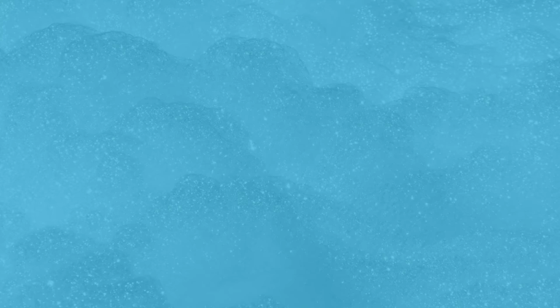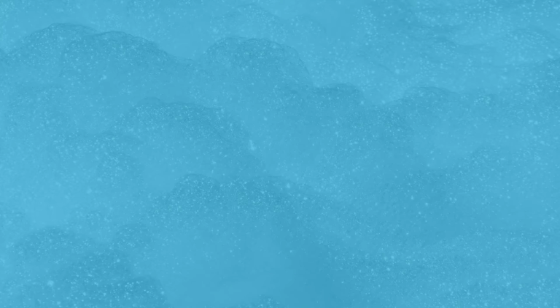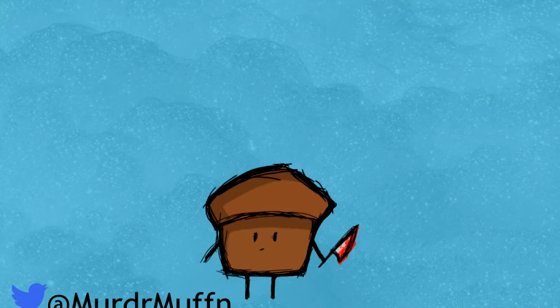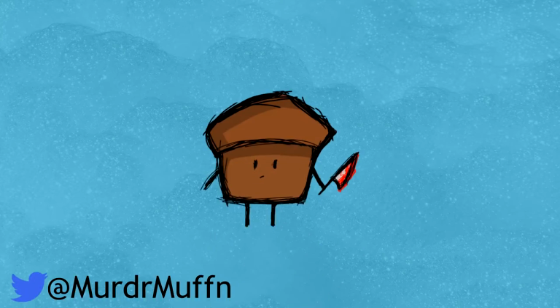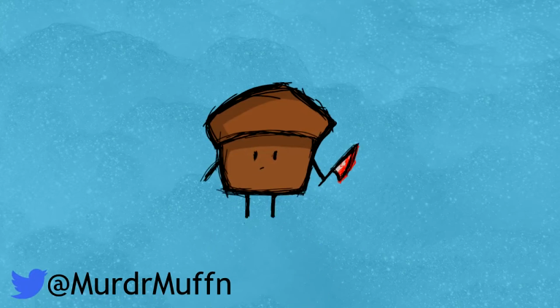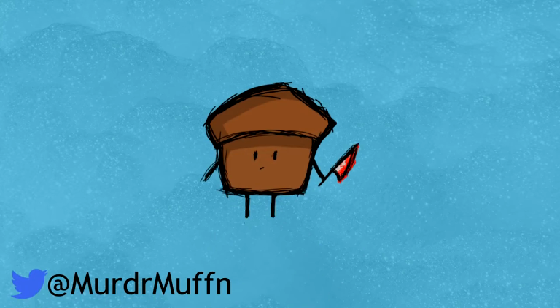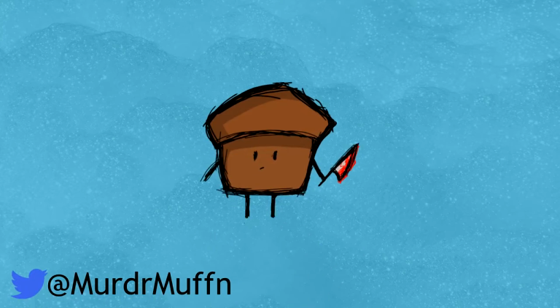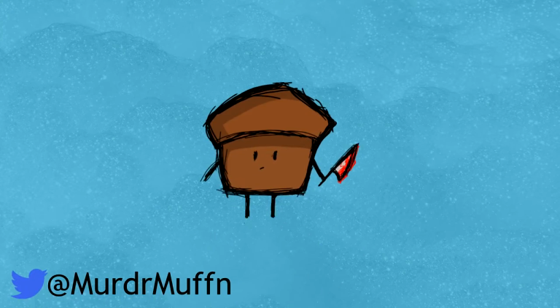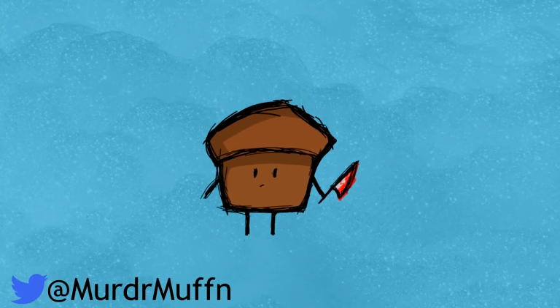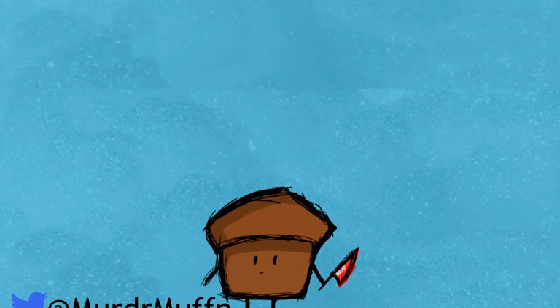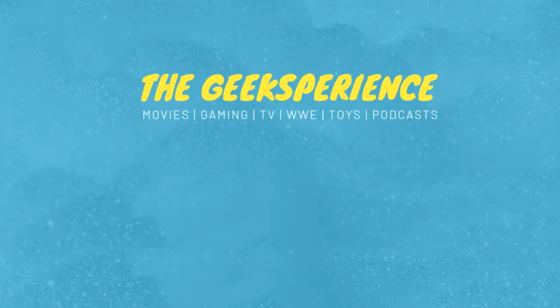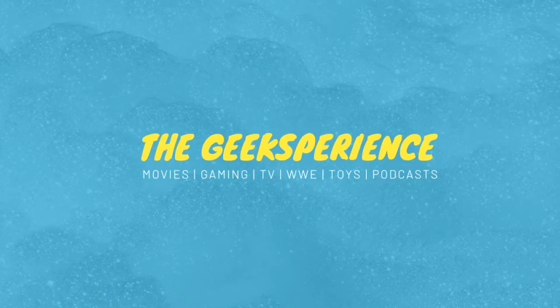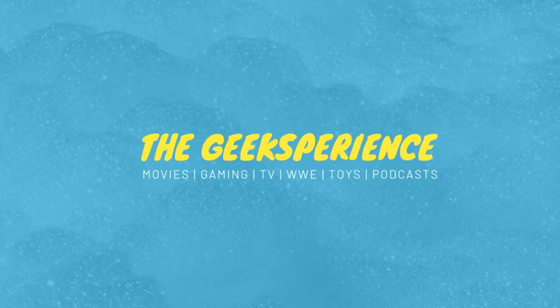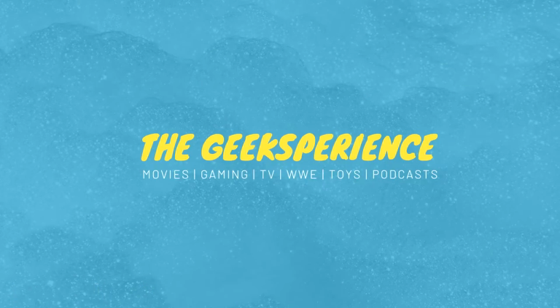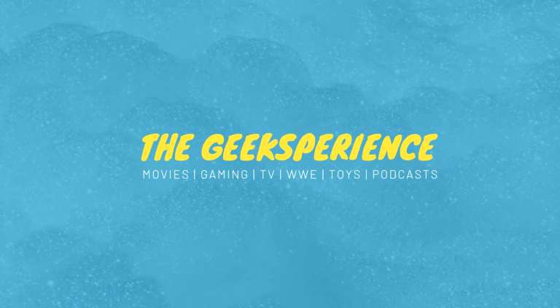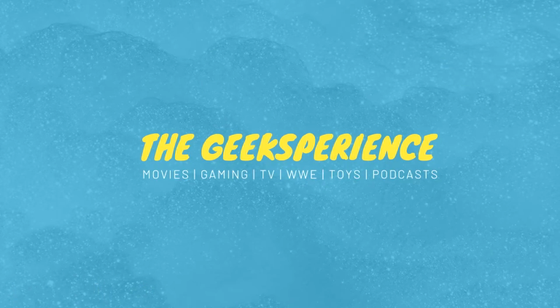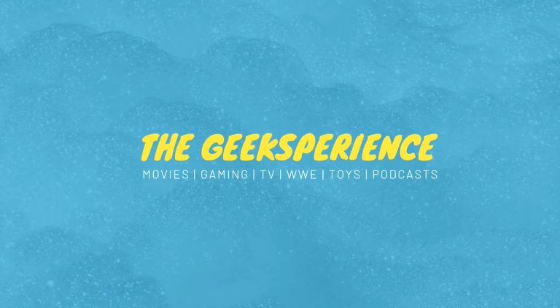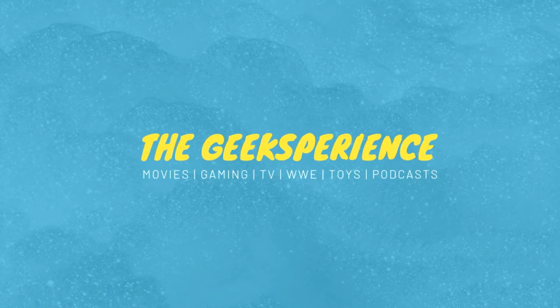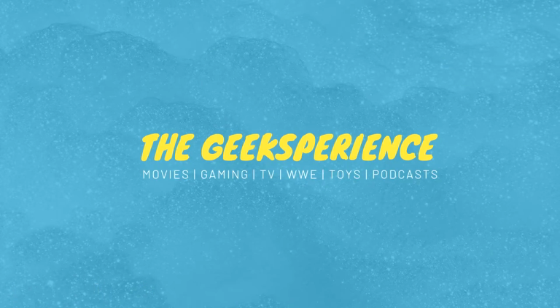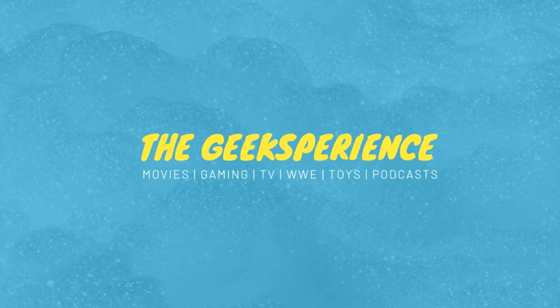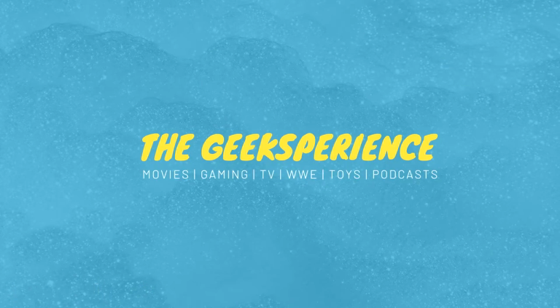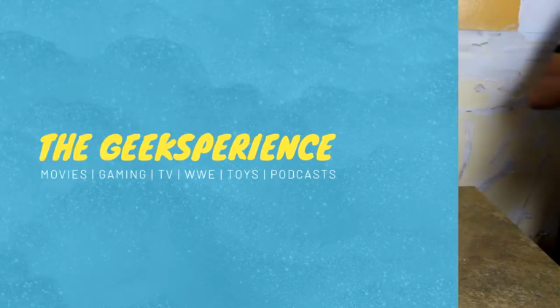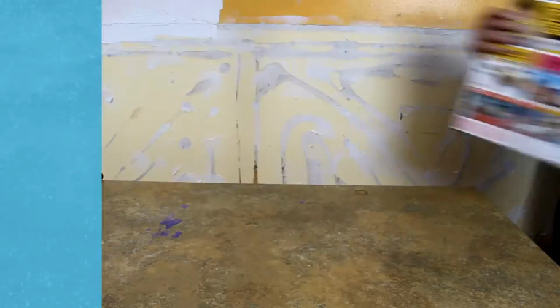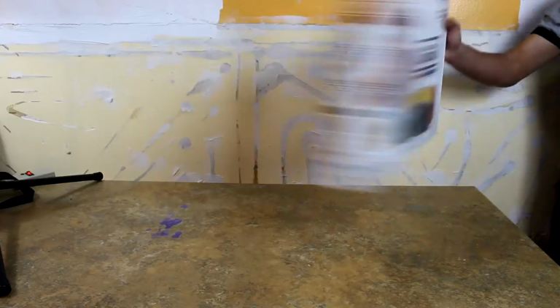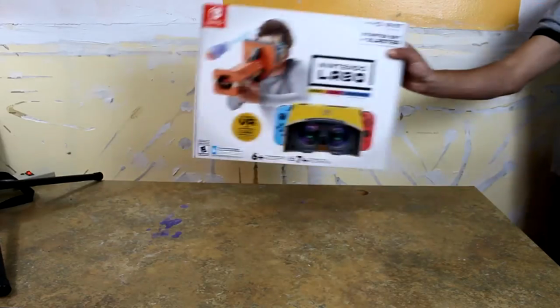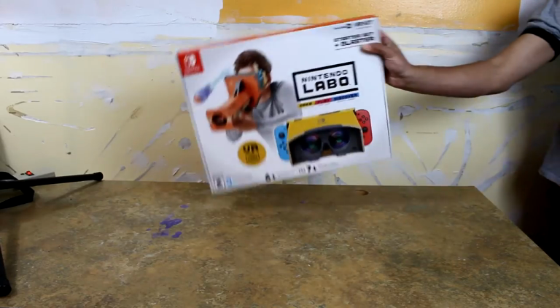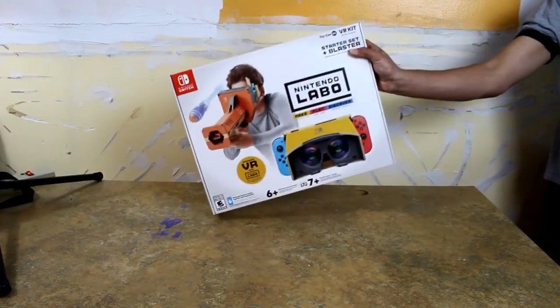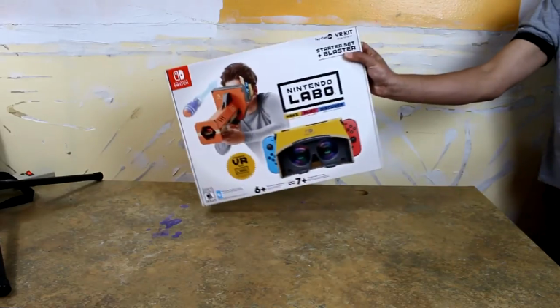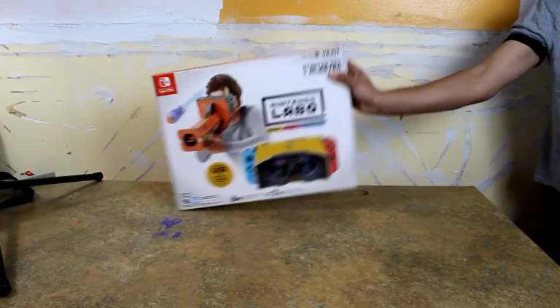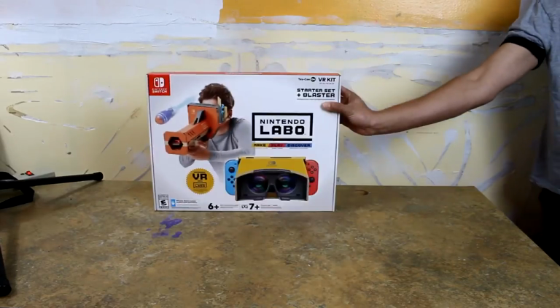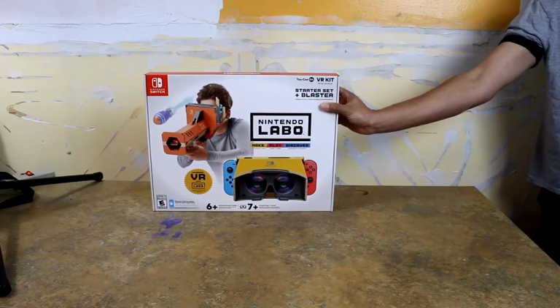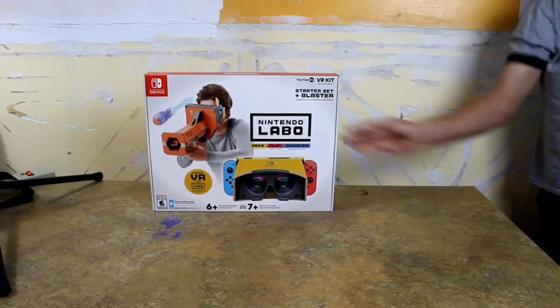Hello everybody, it's Murder Muffin here on the Geeksperience YouTube channel, and today we're talking about the Nintendo Labo VR.